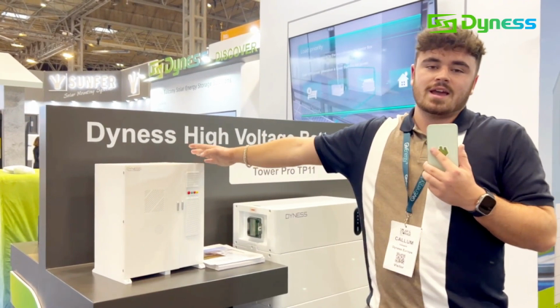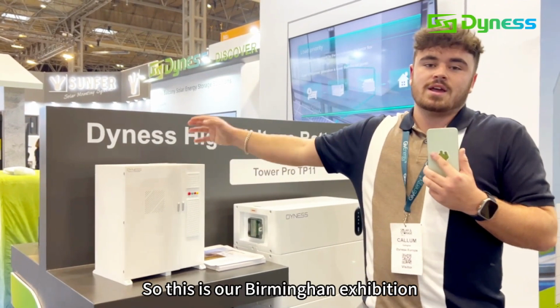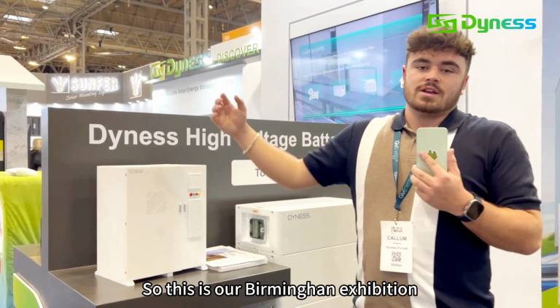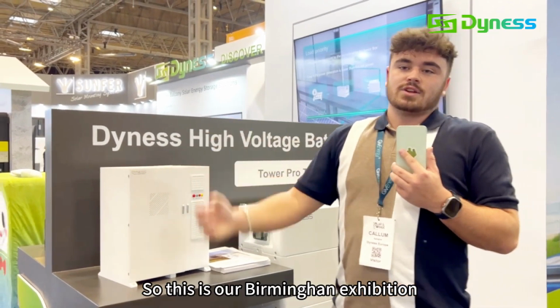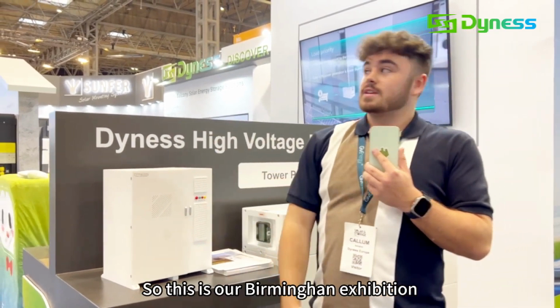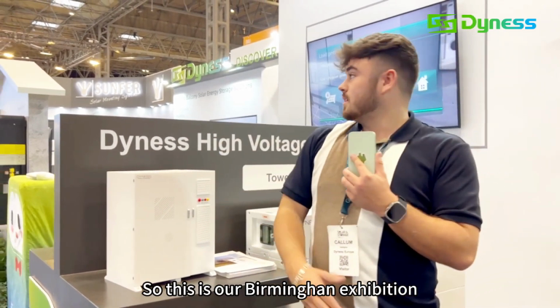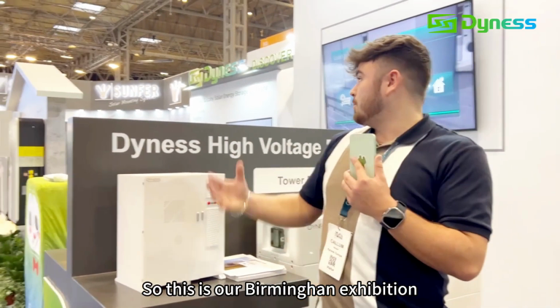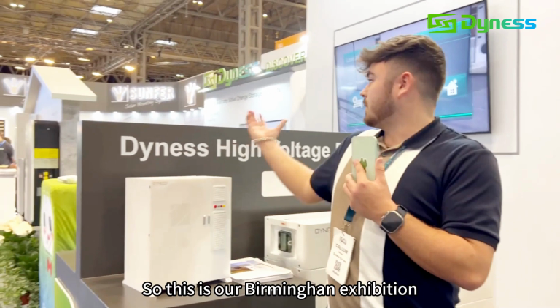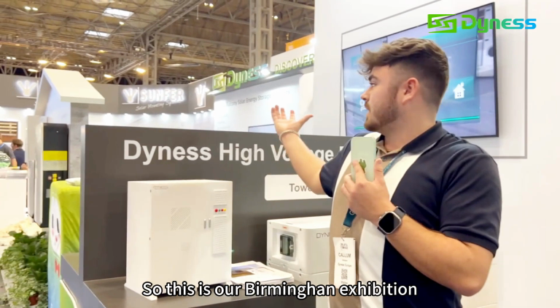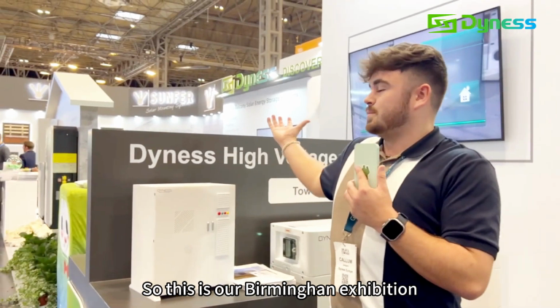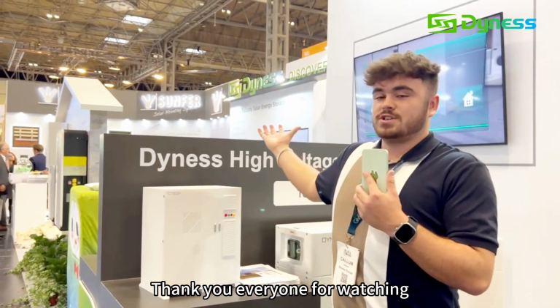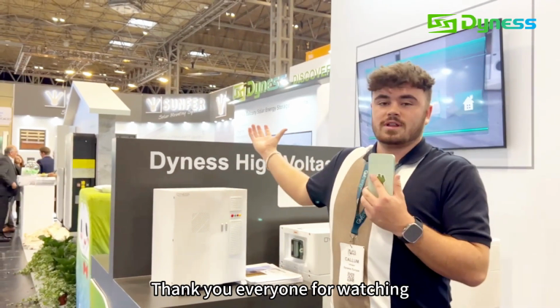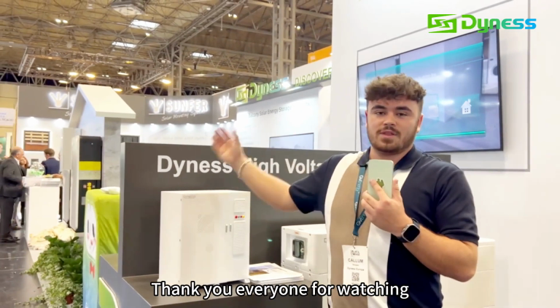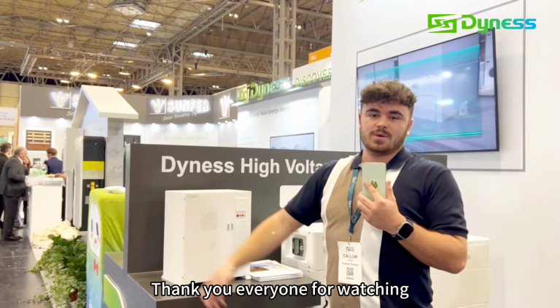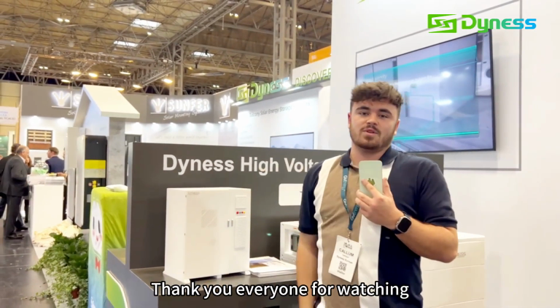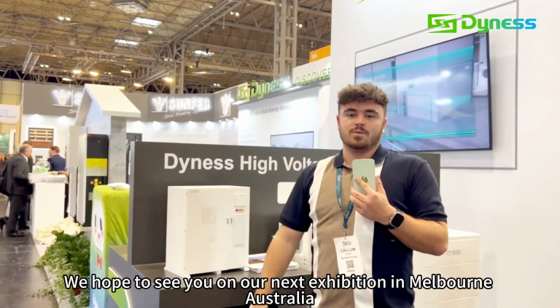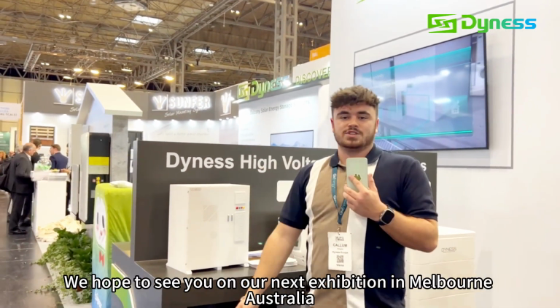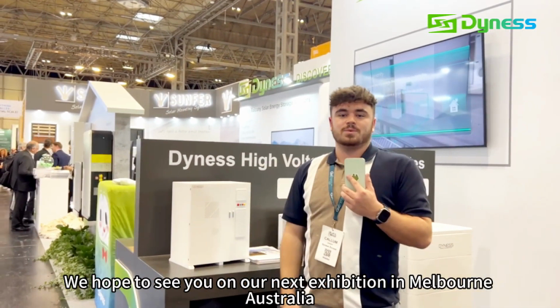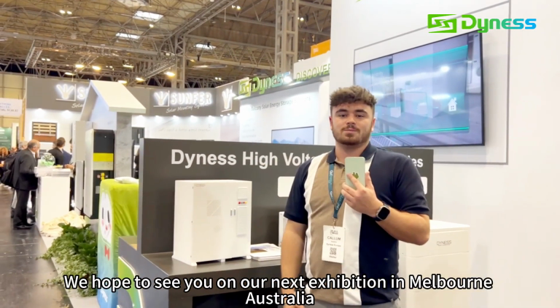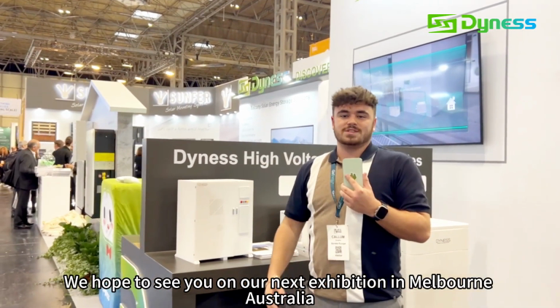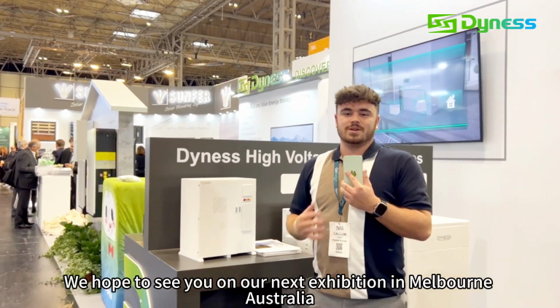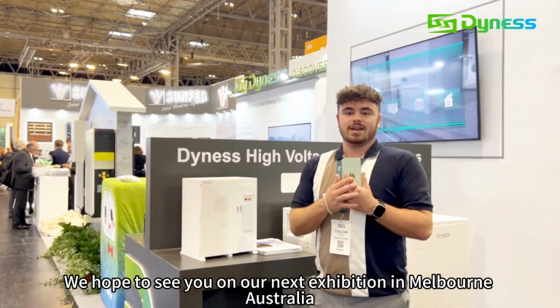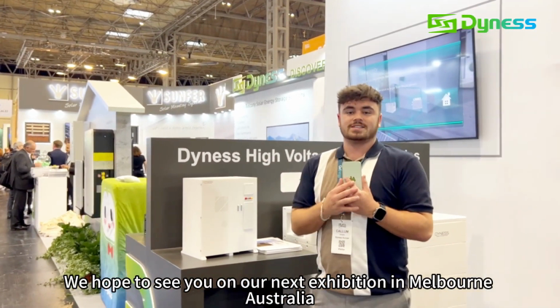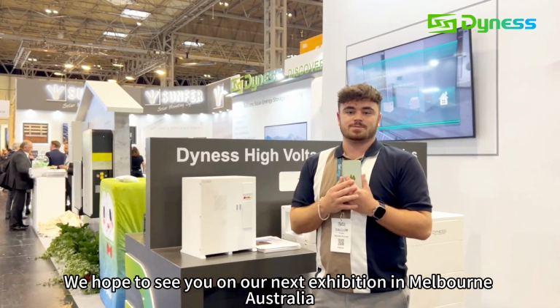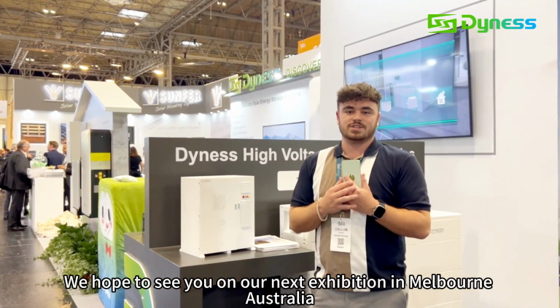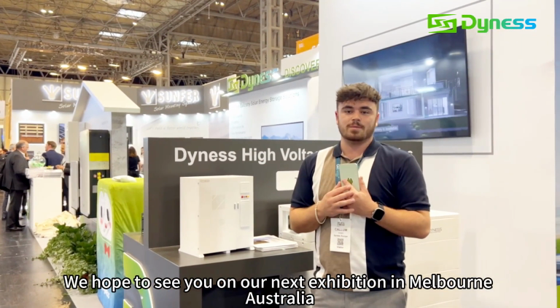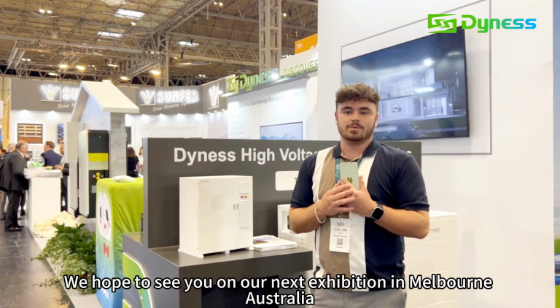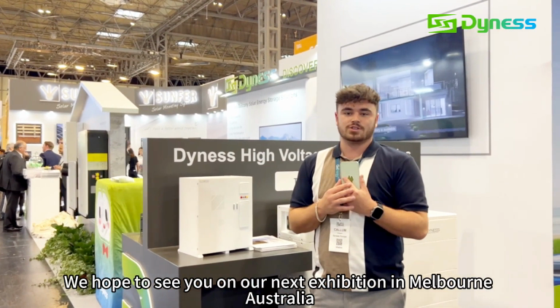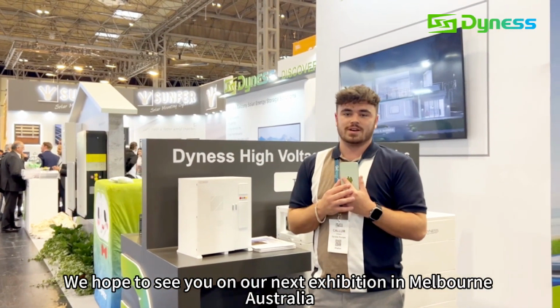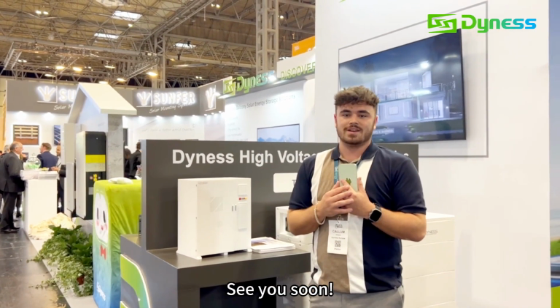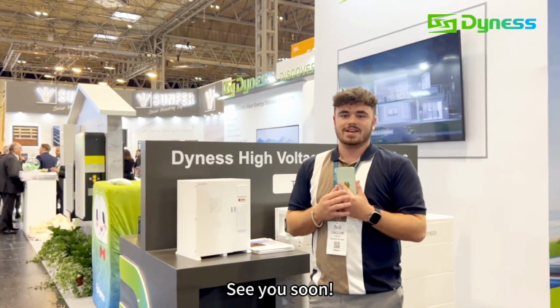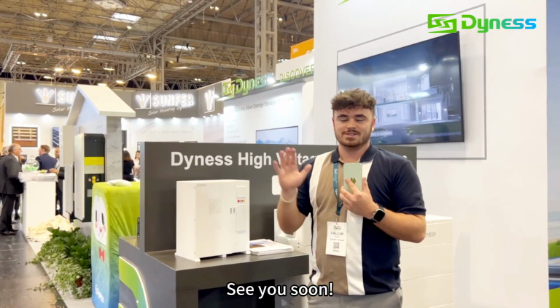So this is our Birmingham exhibition. Thank you everyone for watching. We hope to see you at our next exhibition in Melbourne, Australia. See you soon.